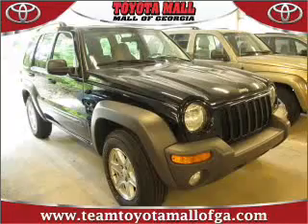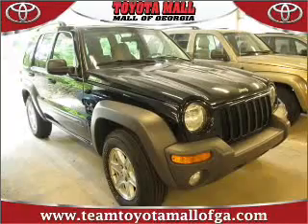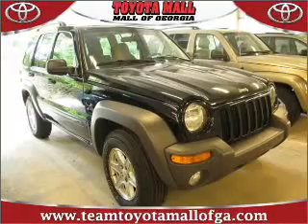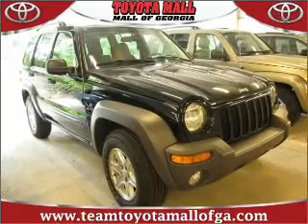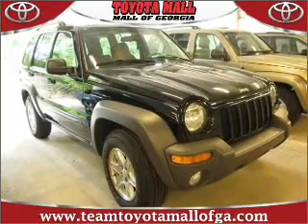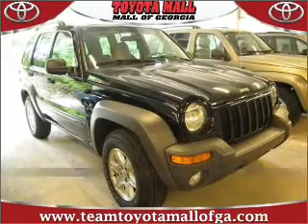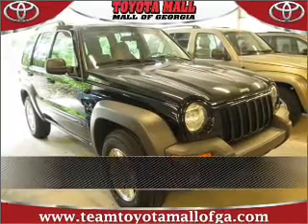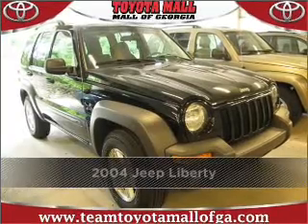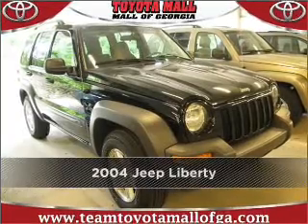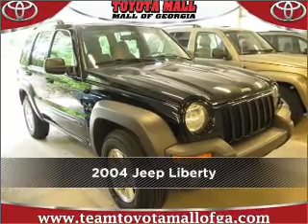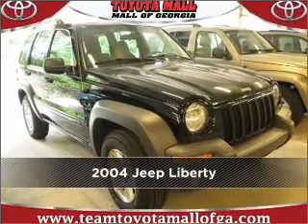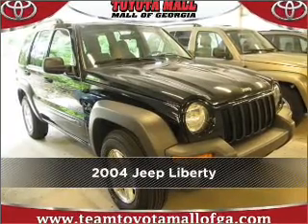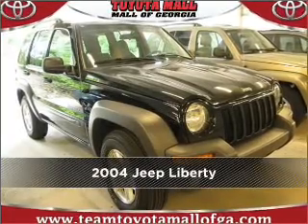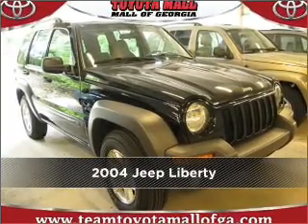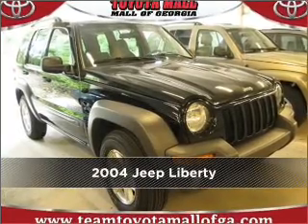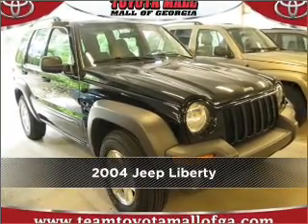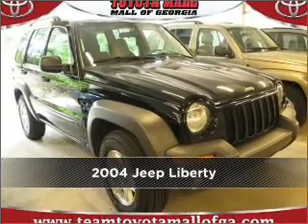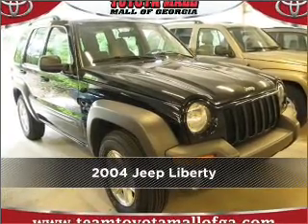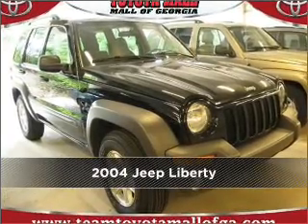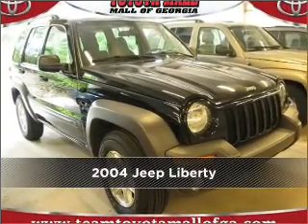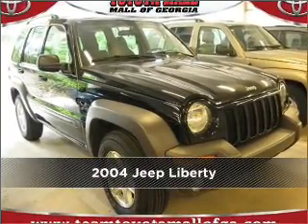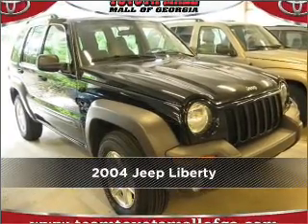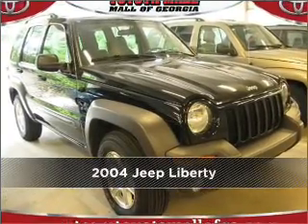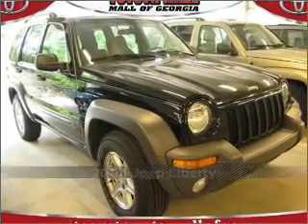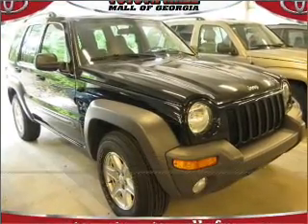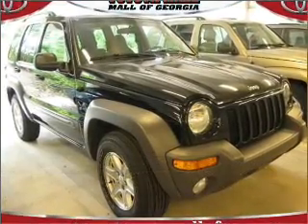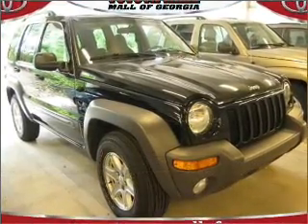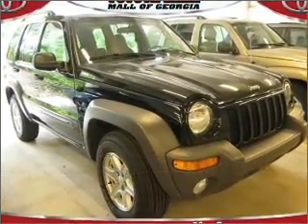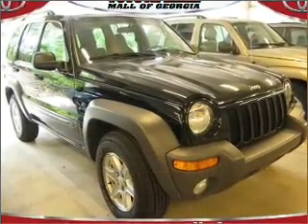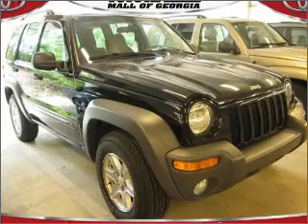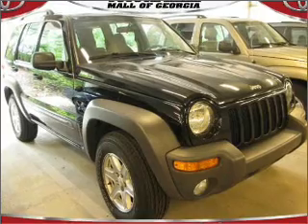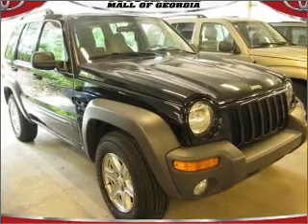Meet this 2004 Jeep Liberty. Look no further. The perfect vehicle is here.